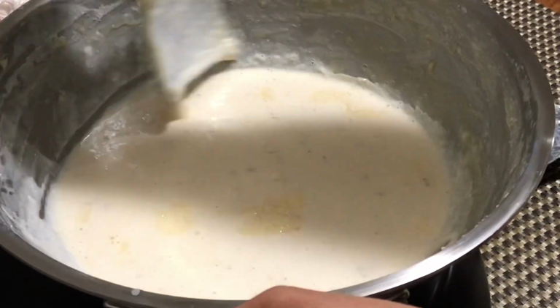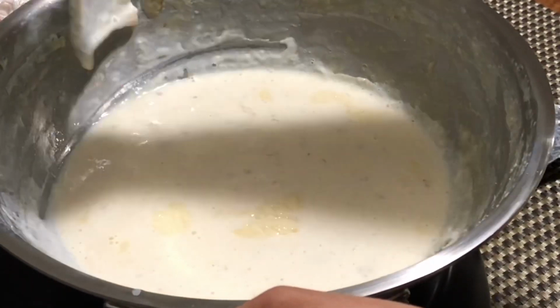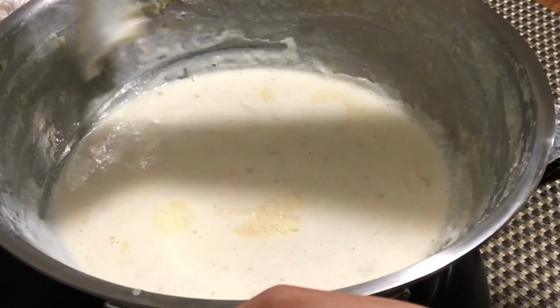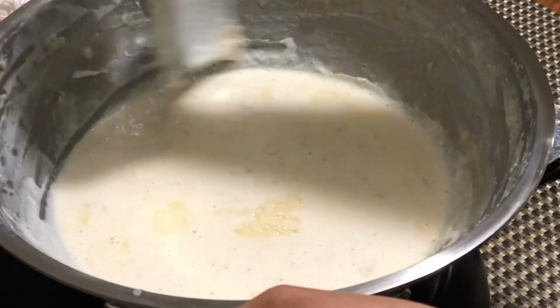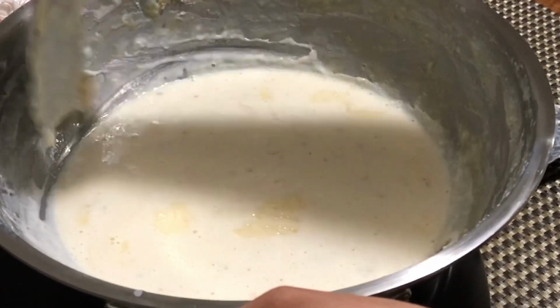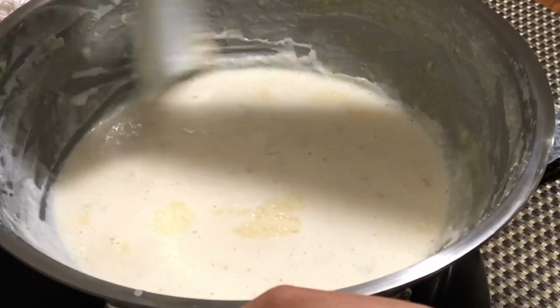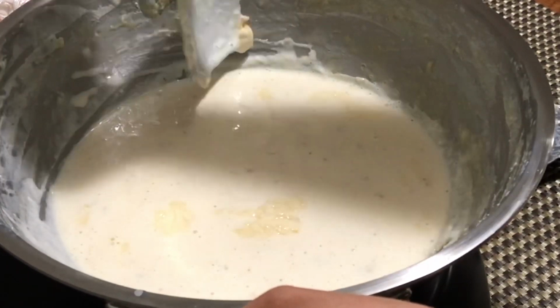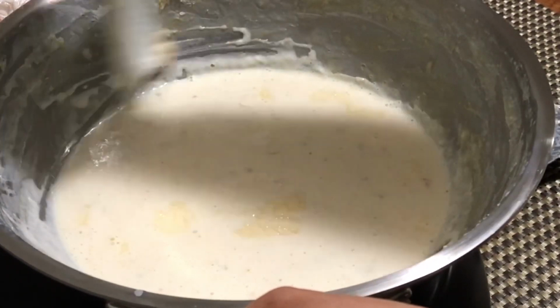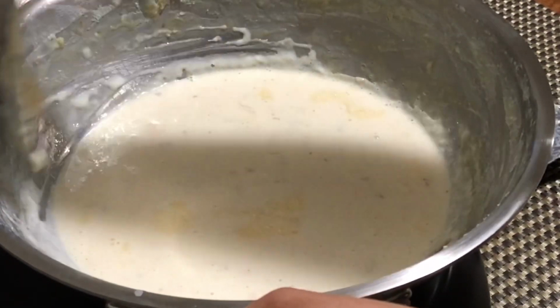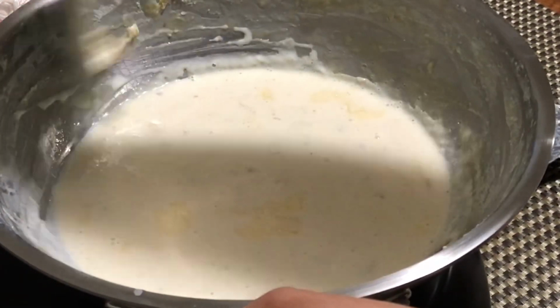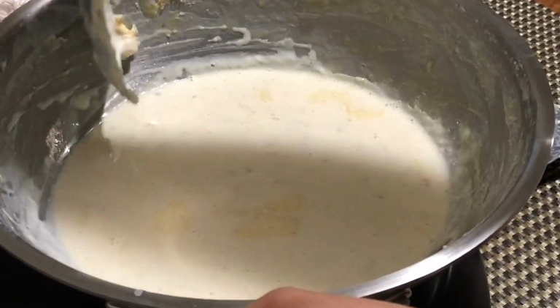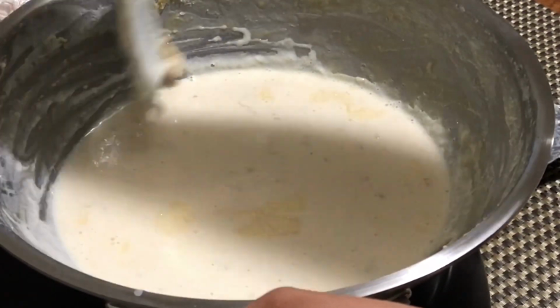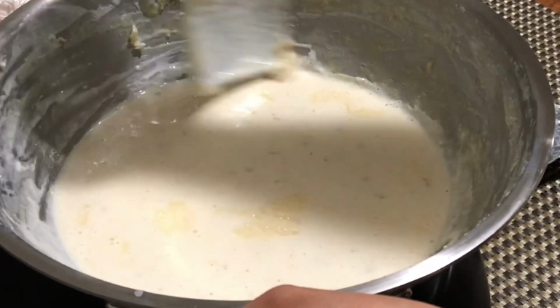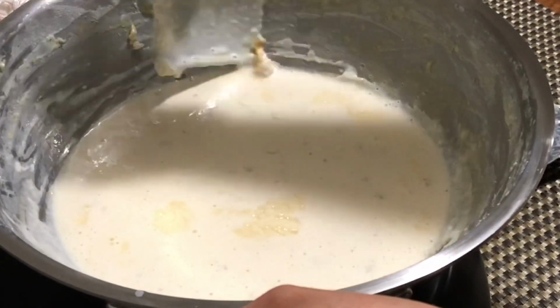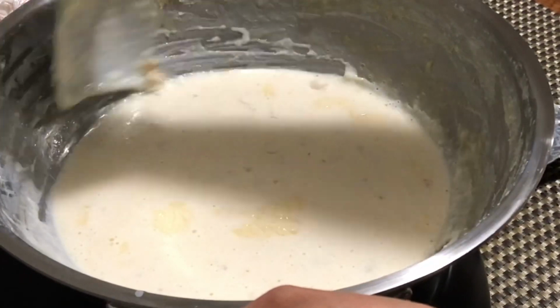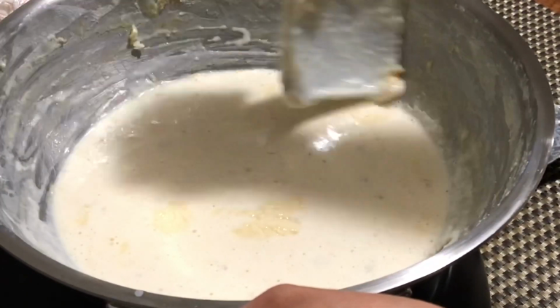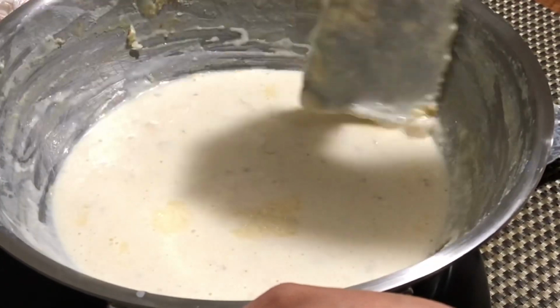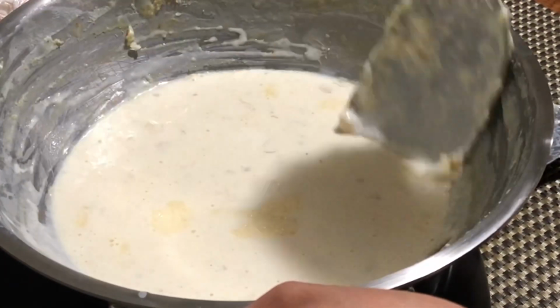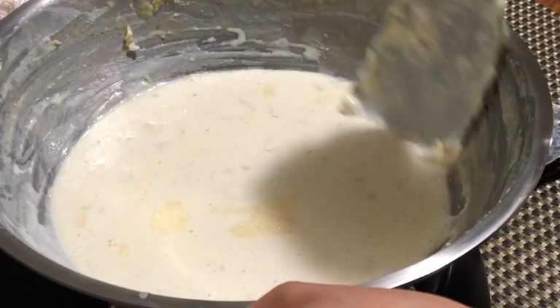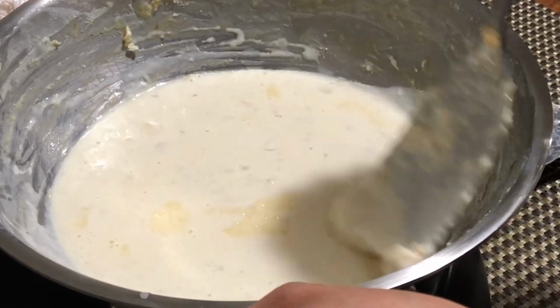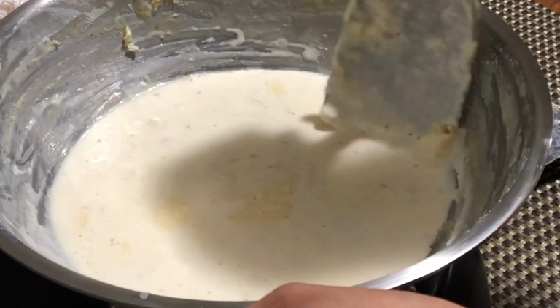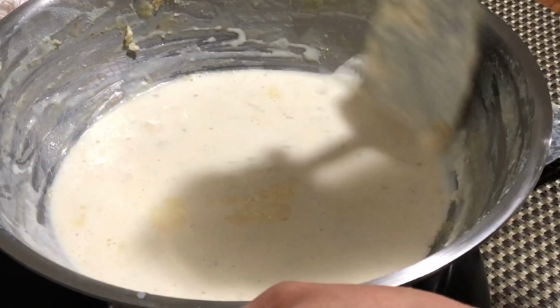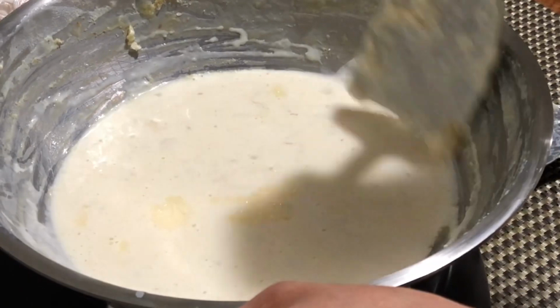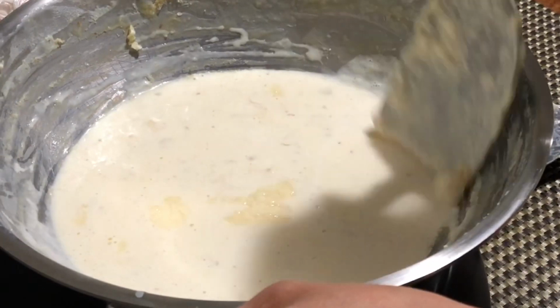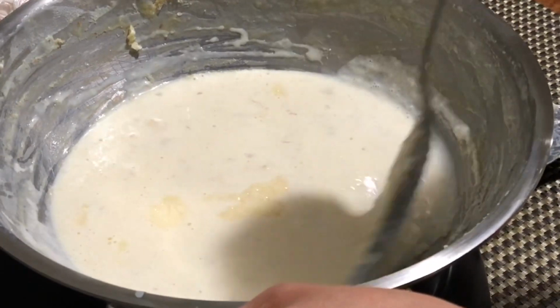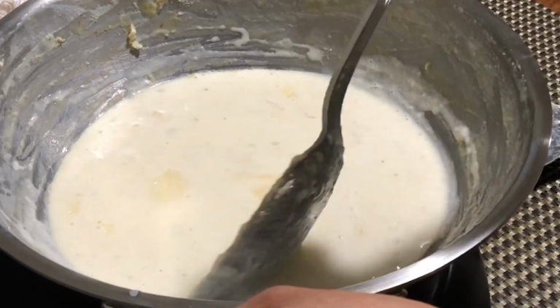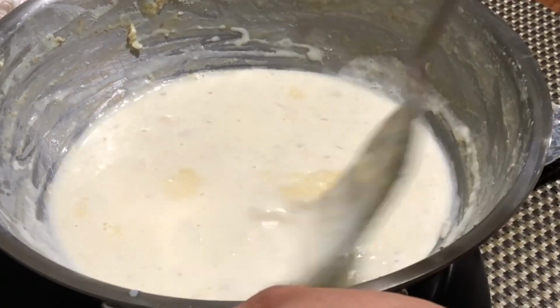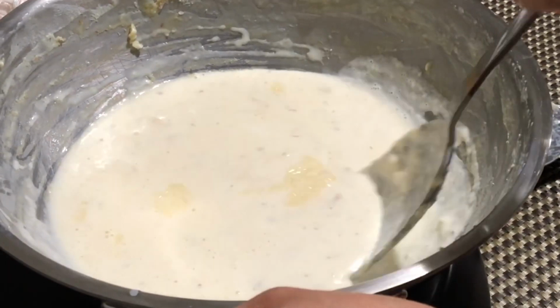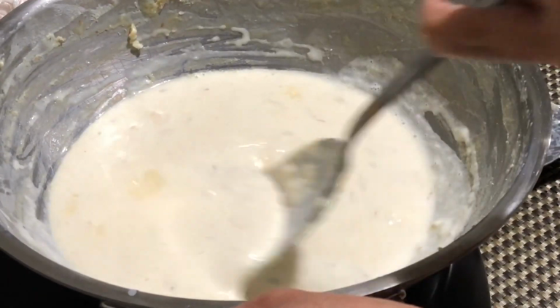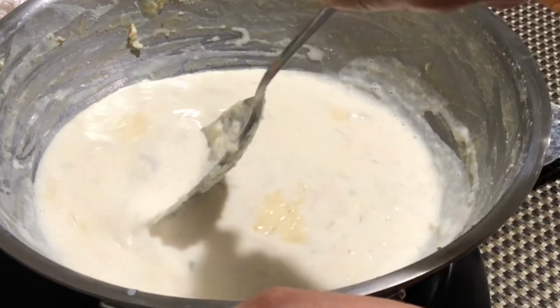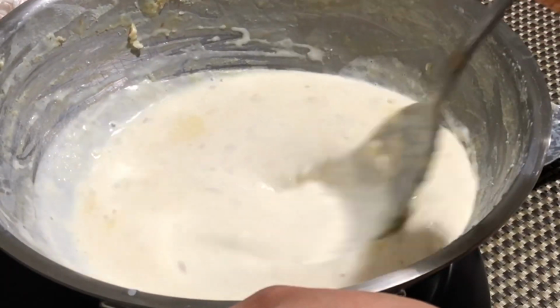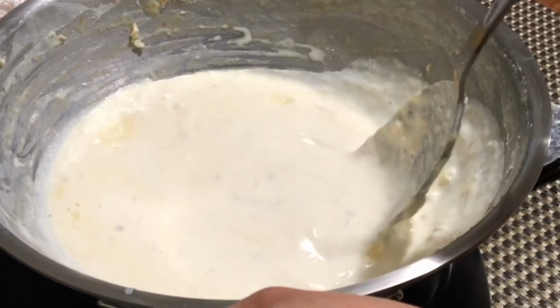If you would like to make Danidar Mawa, then you can add lemon juice or alum at this point.